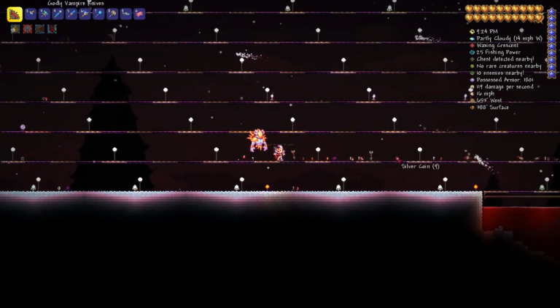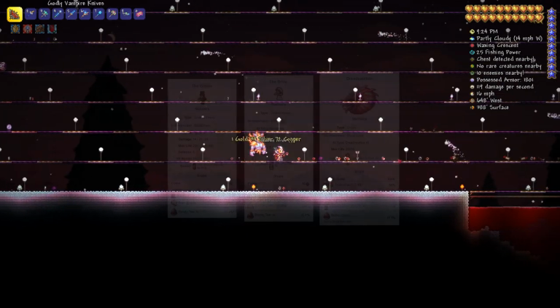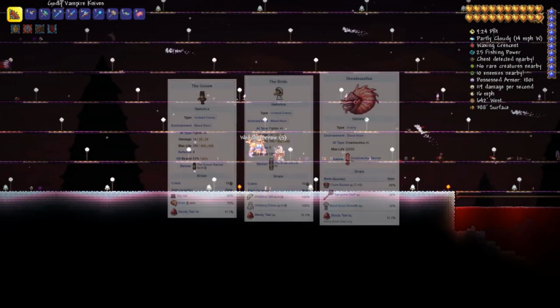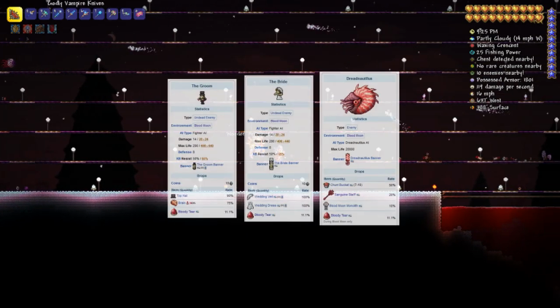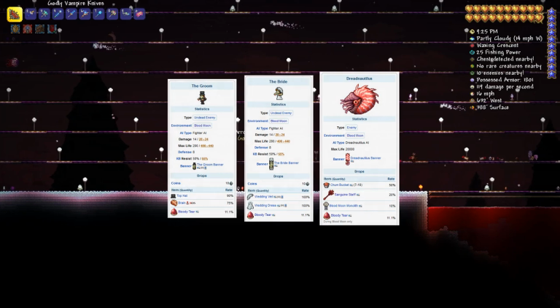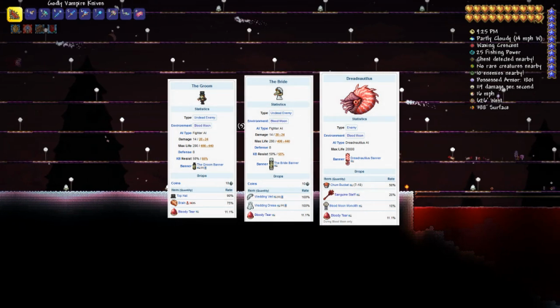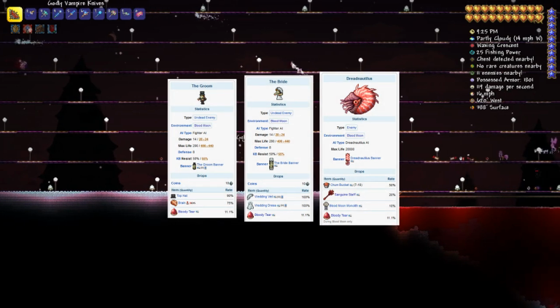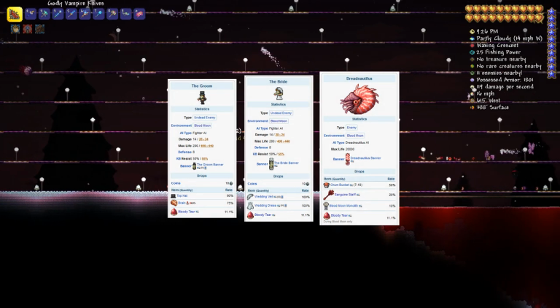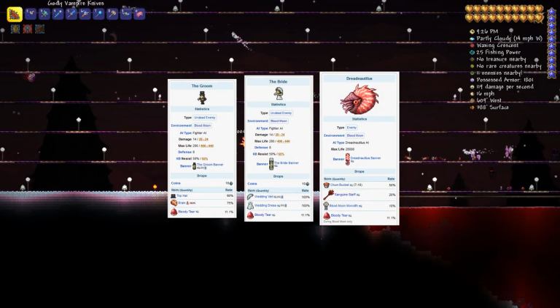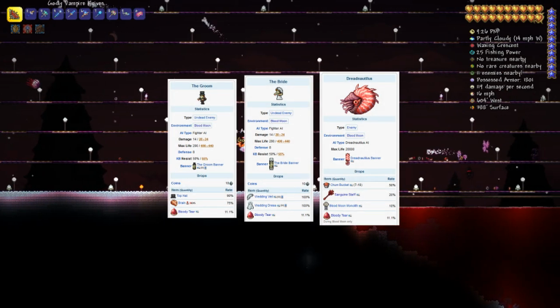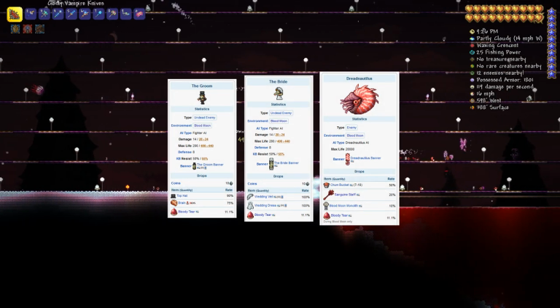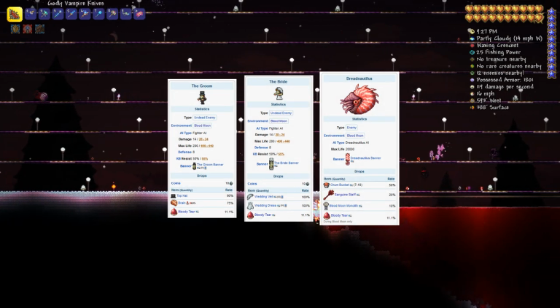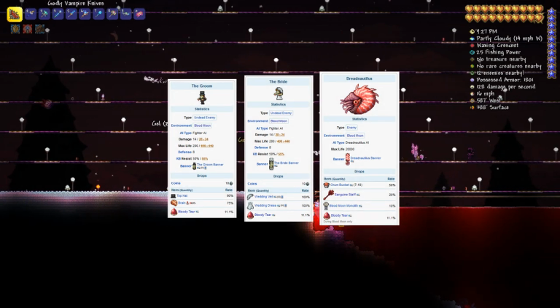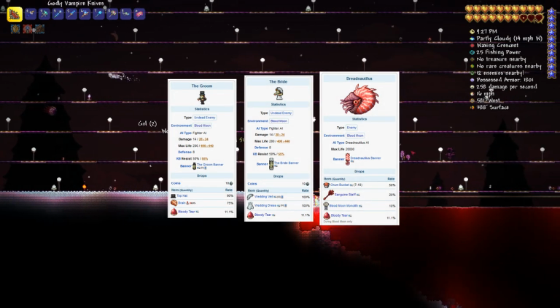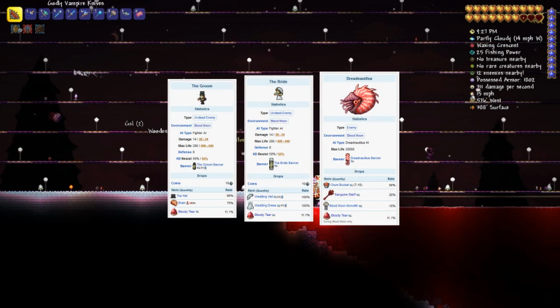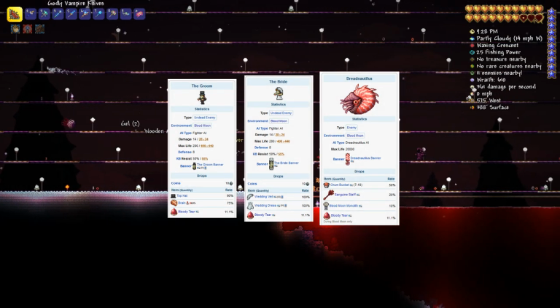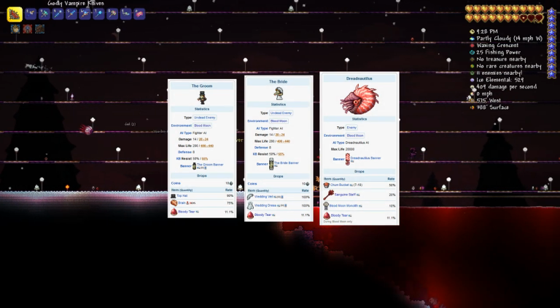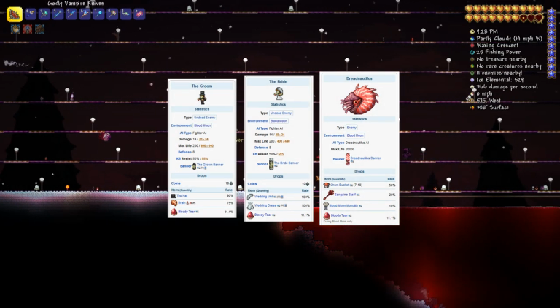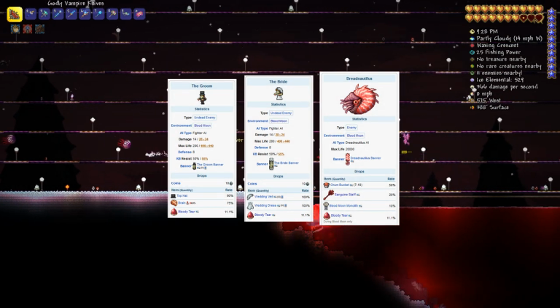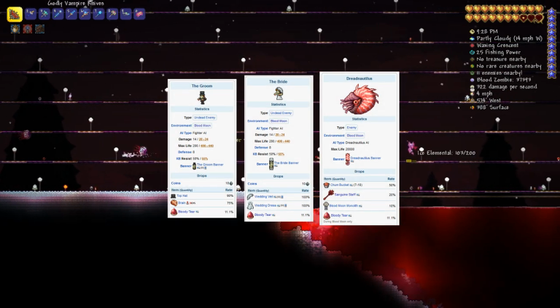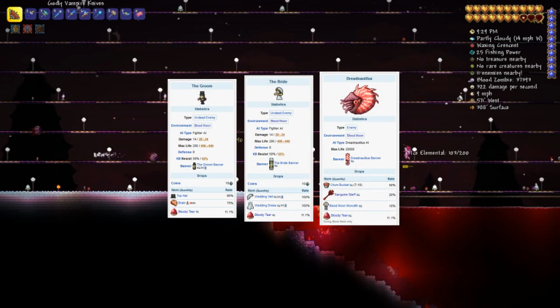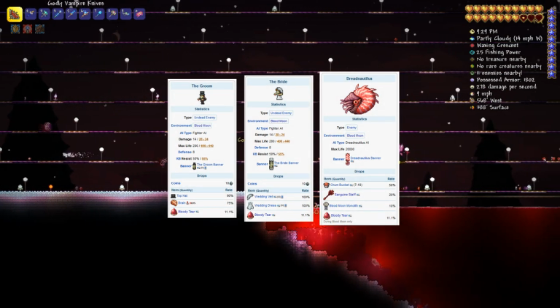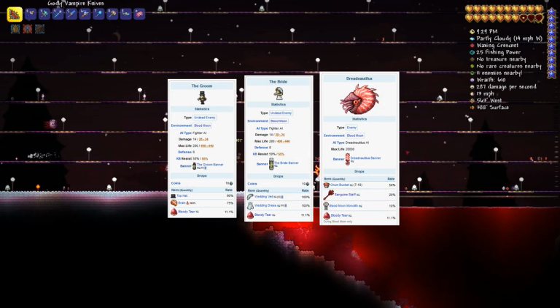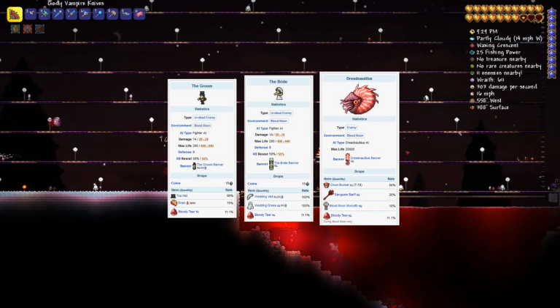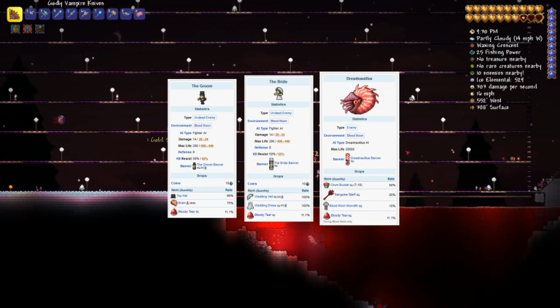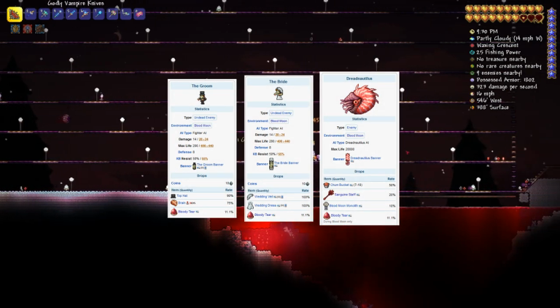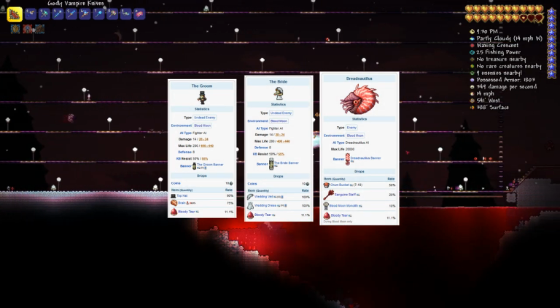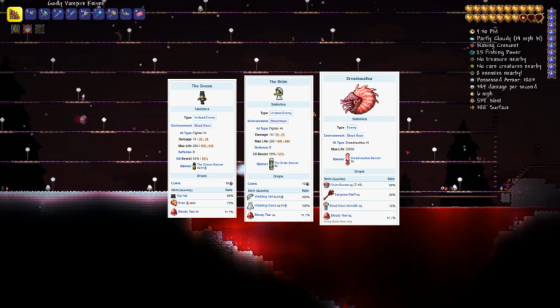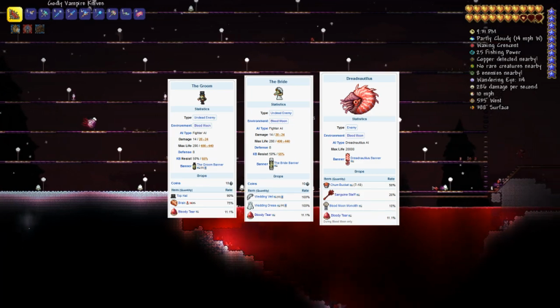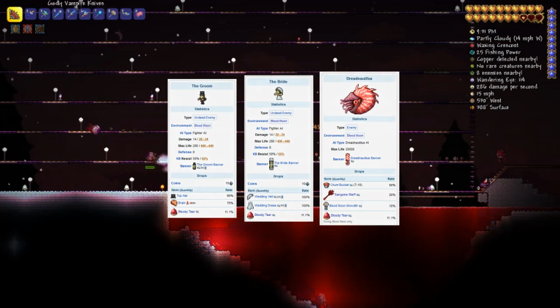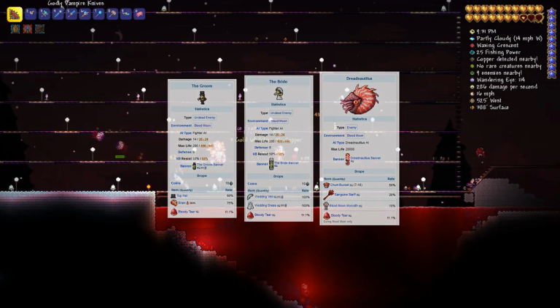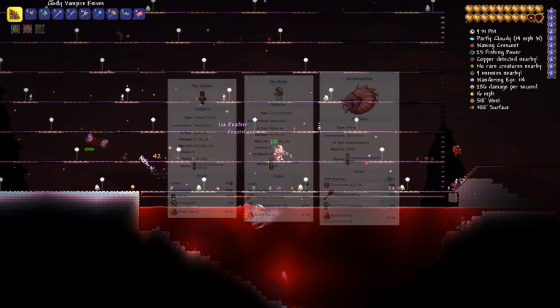The bride and groom, as well as dread nautilus have a 1 in 9 chance to drop a blood tear, making them very desirable targets.